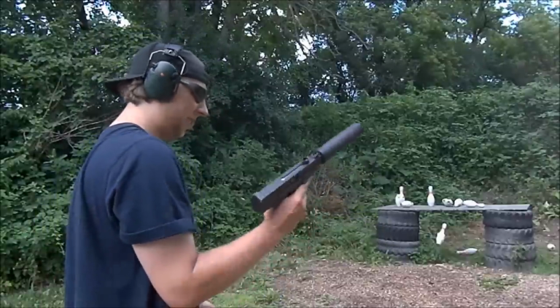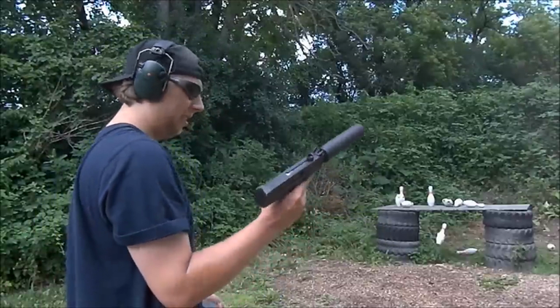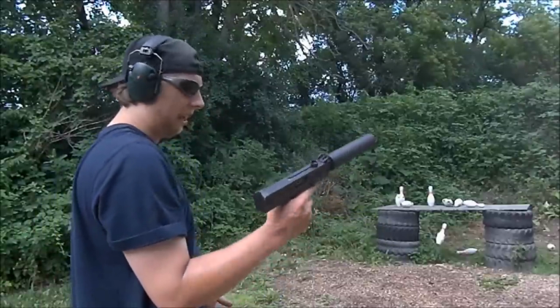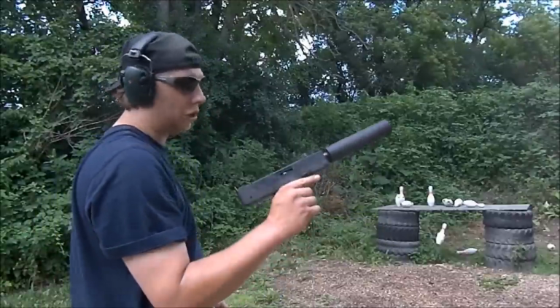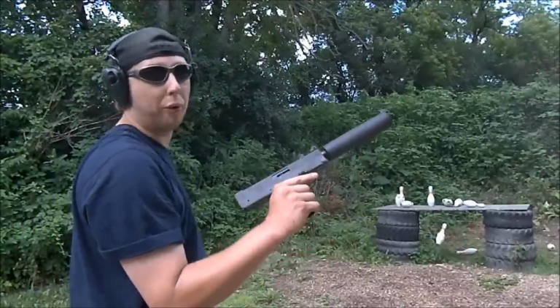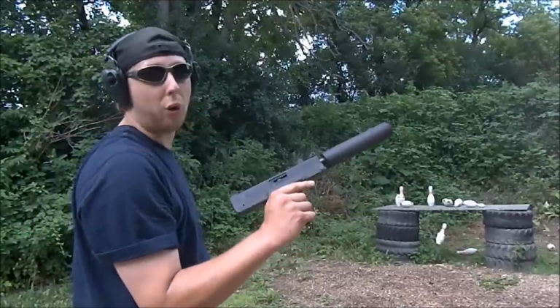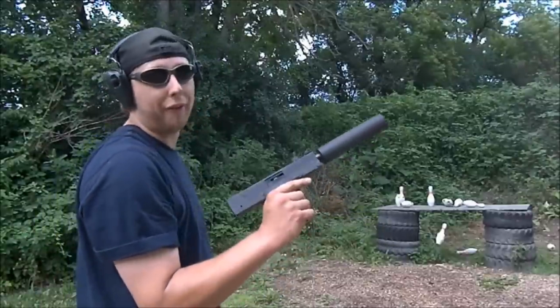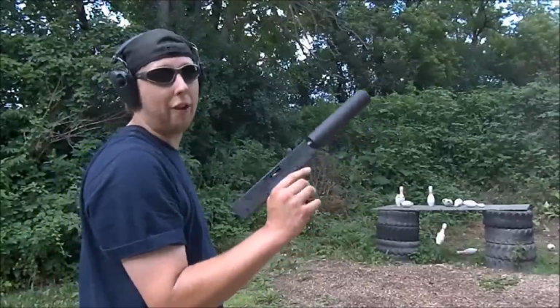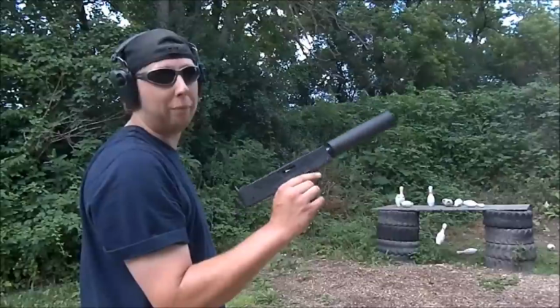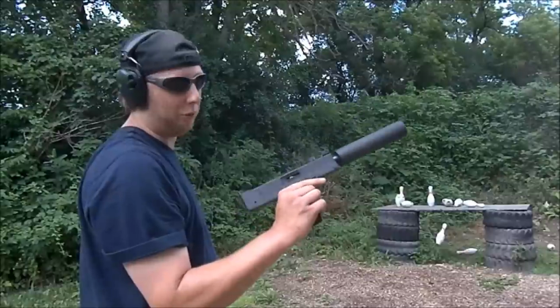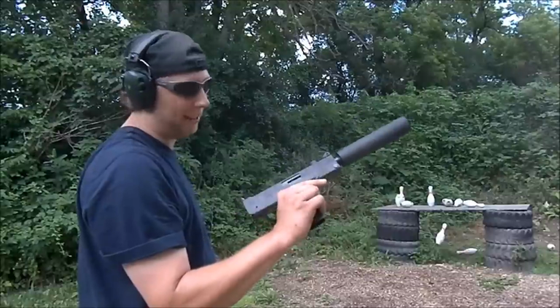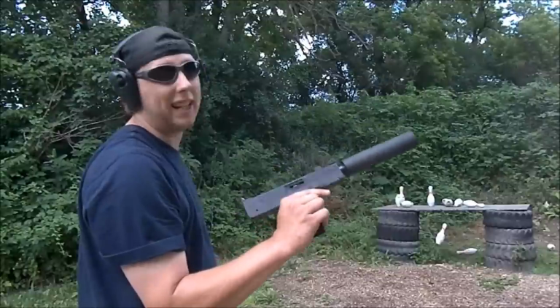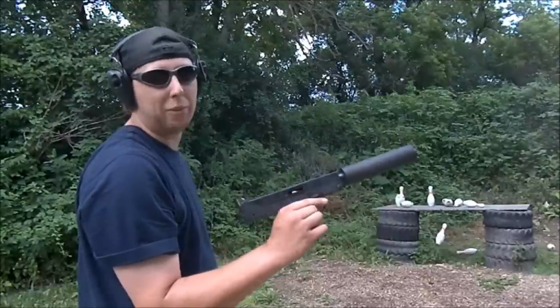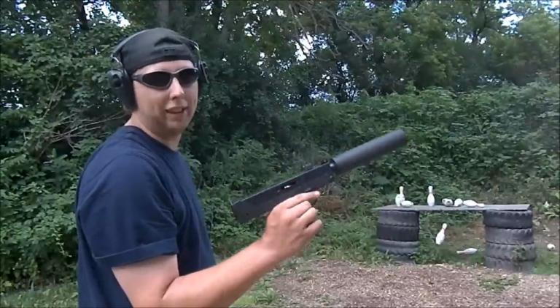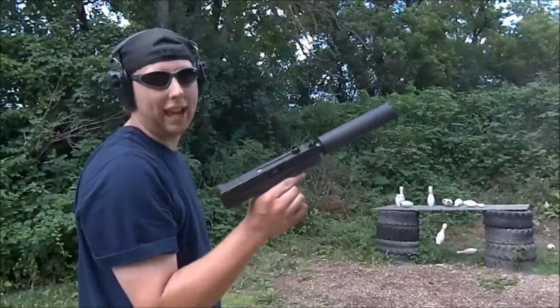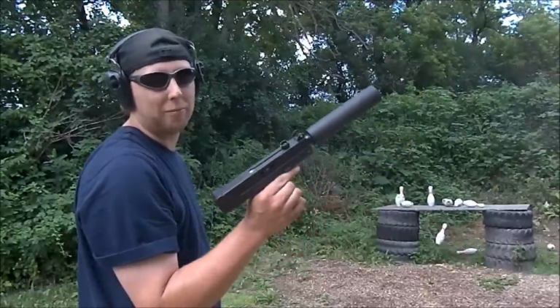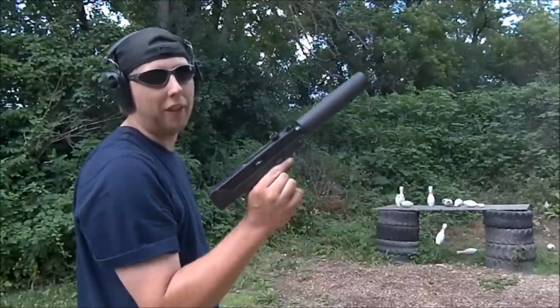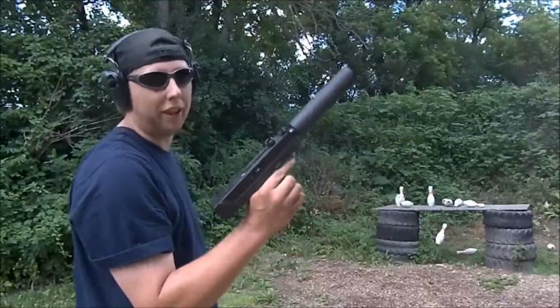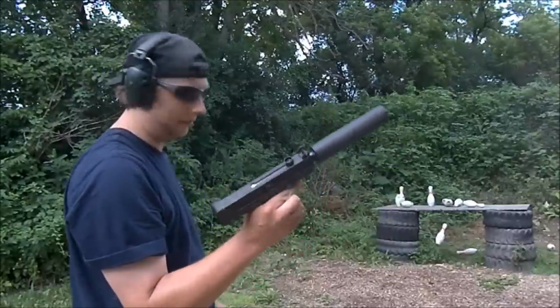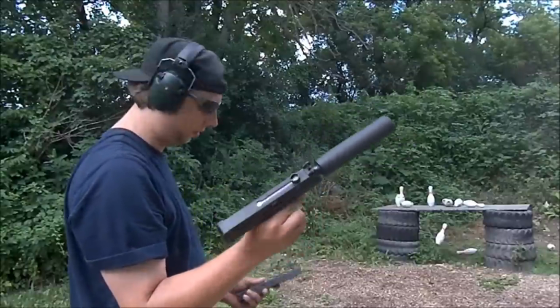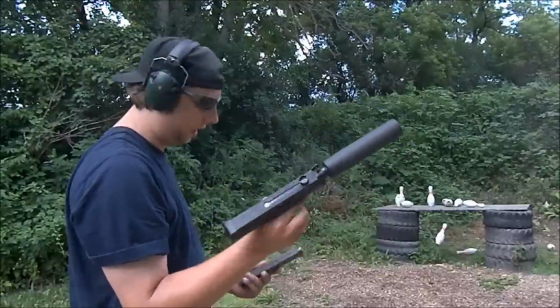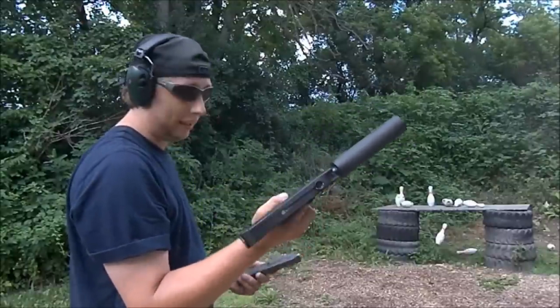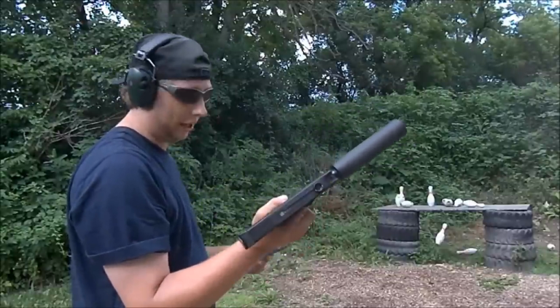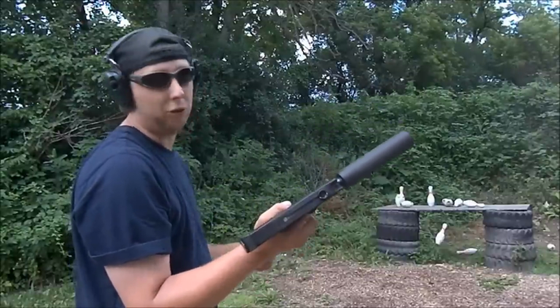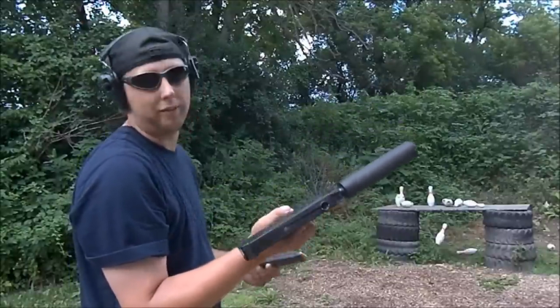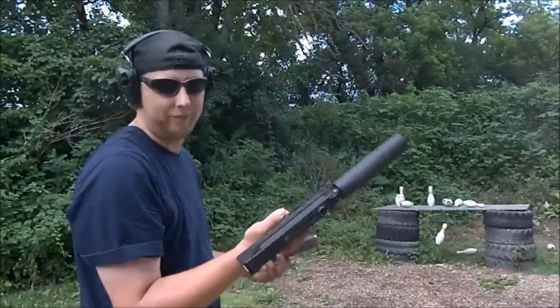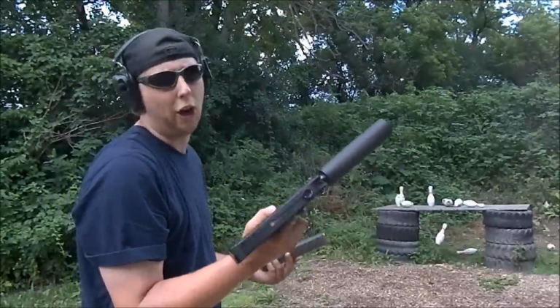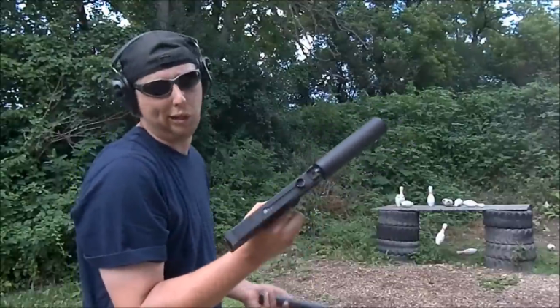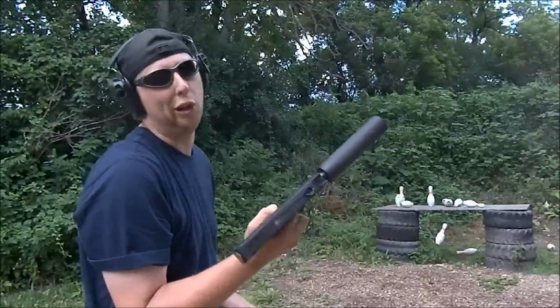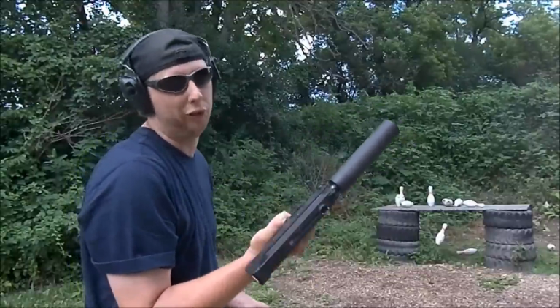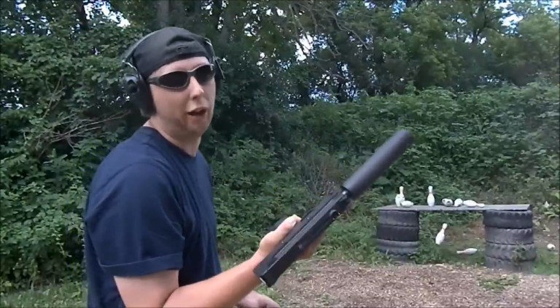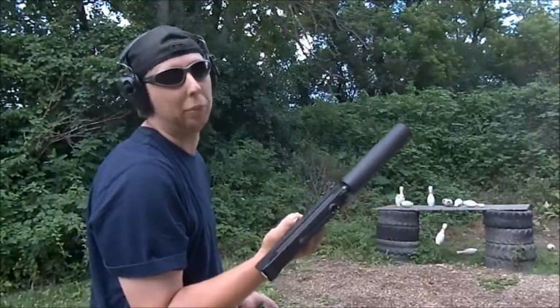I just broke a firing pin retaining pin last month and got a new one. Now I need a new firing pin.